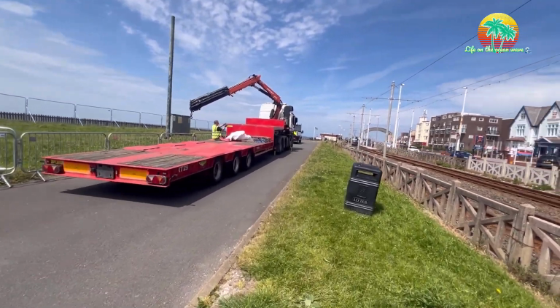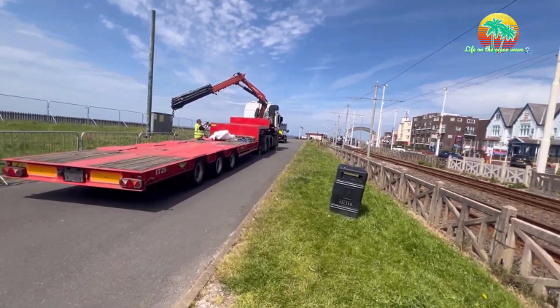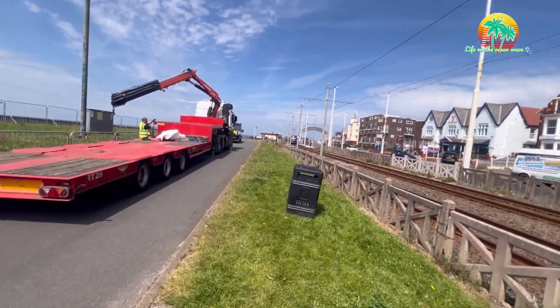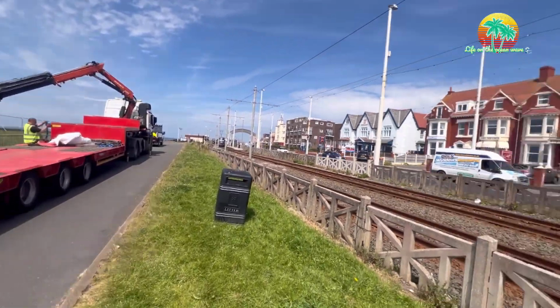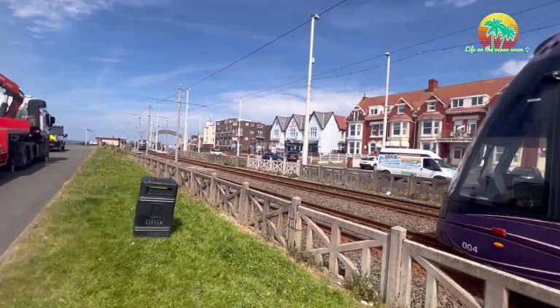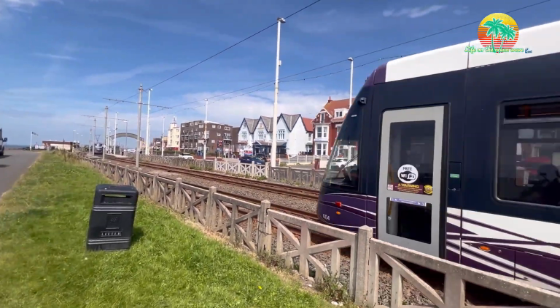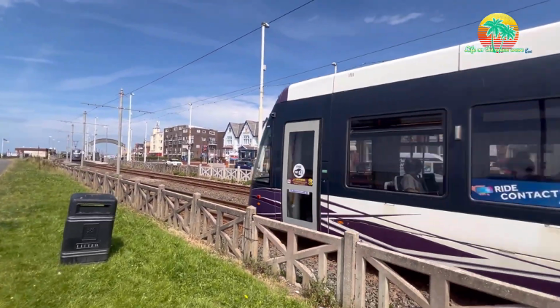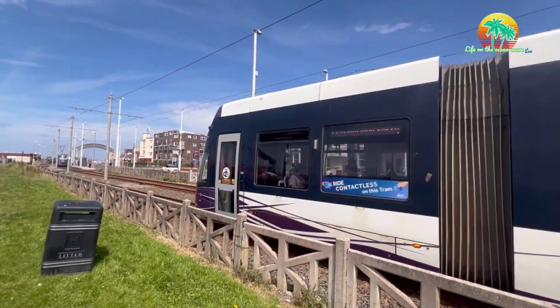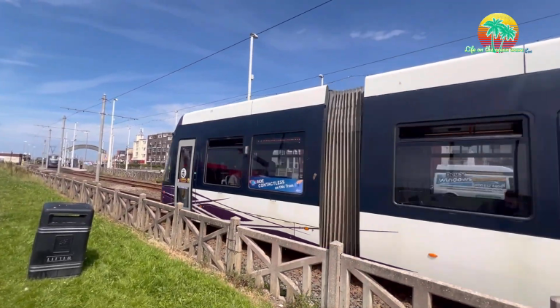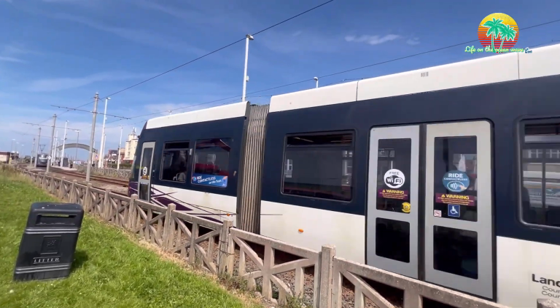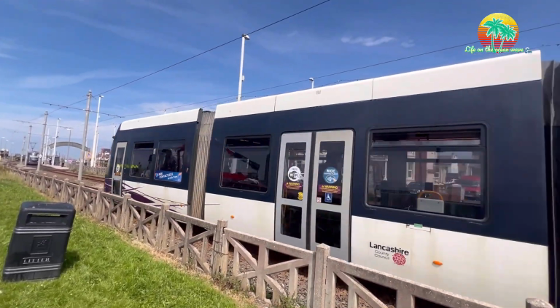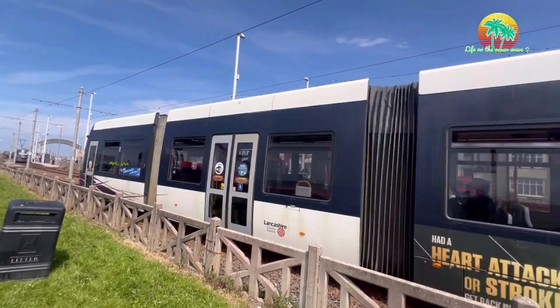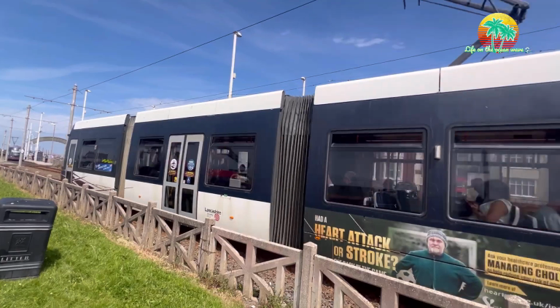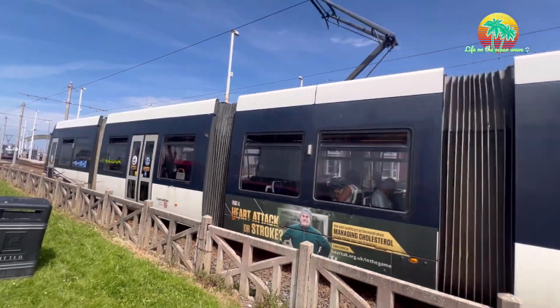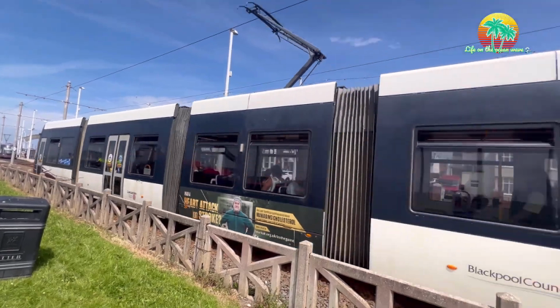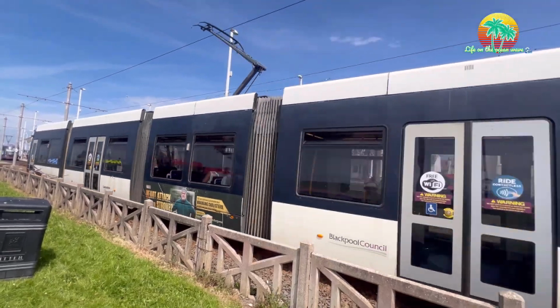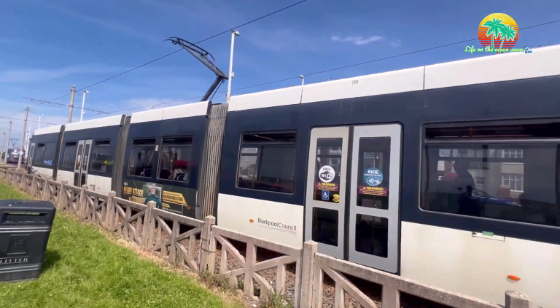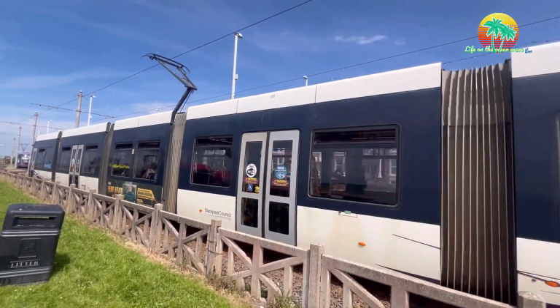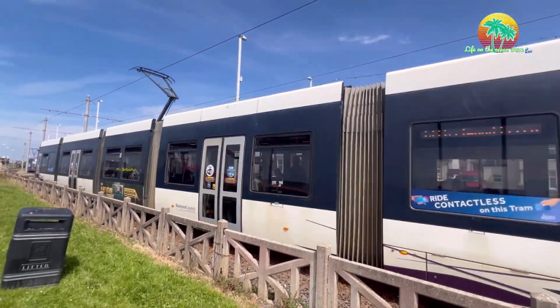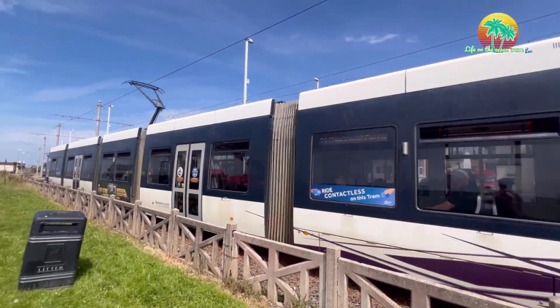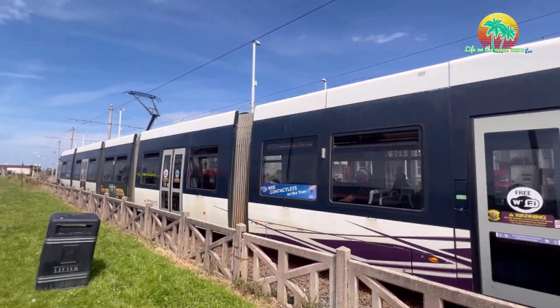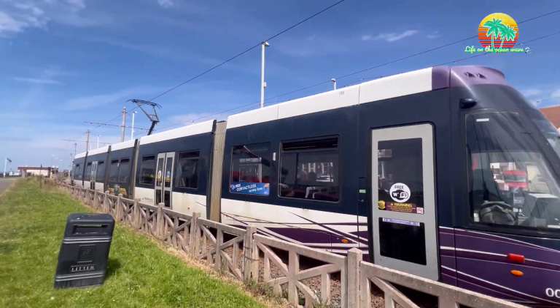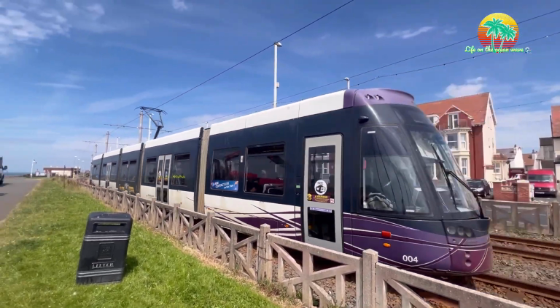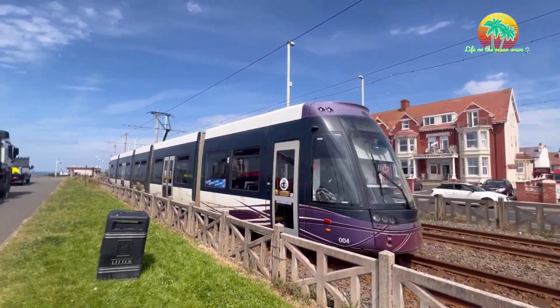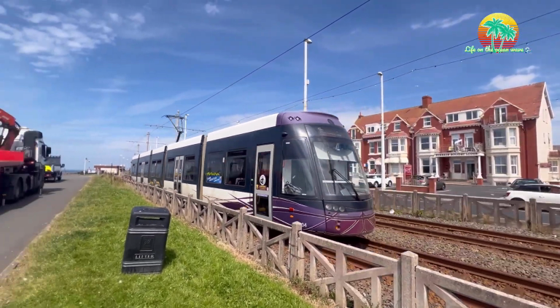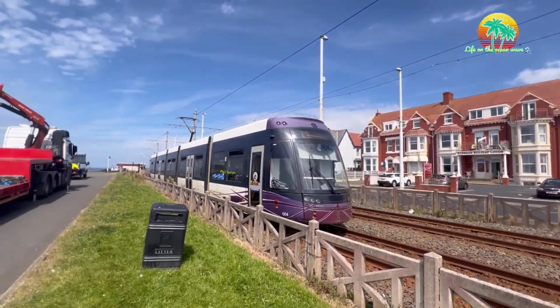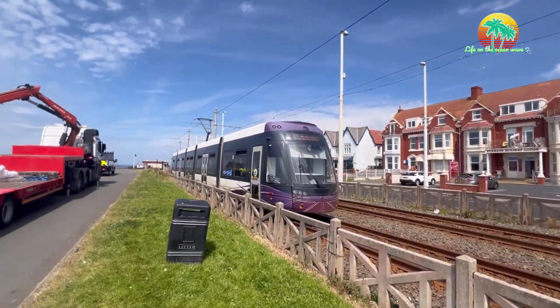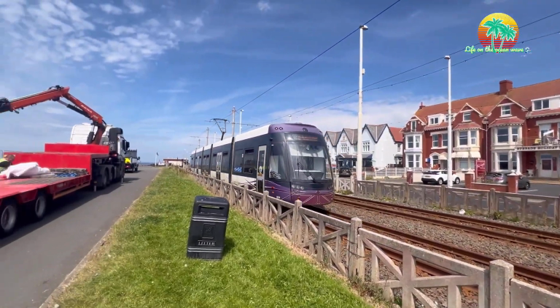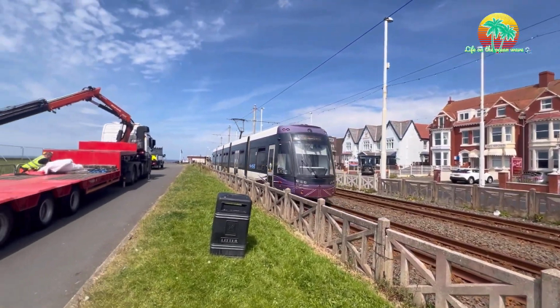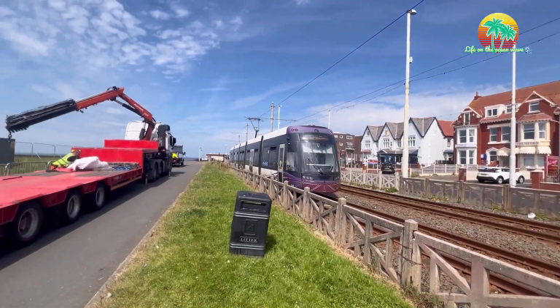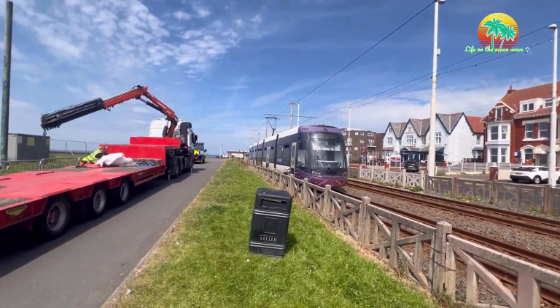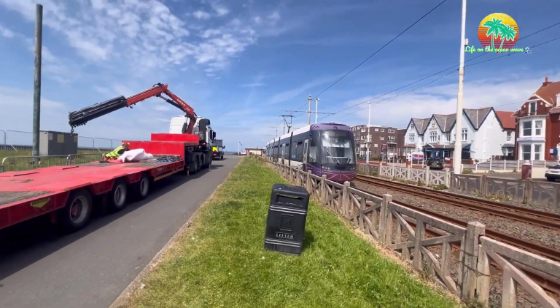Here comes the tram — that one's off to Fleetwood.